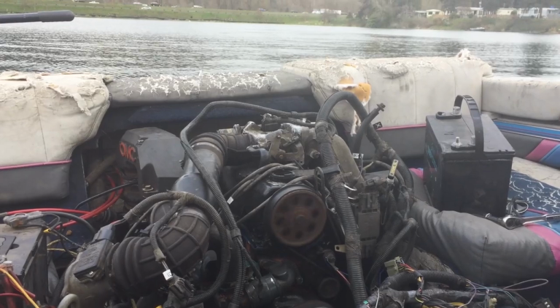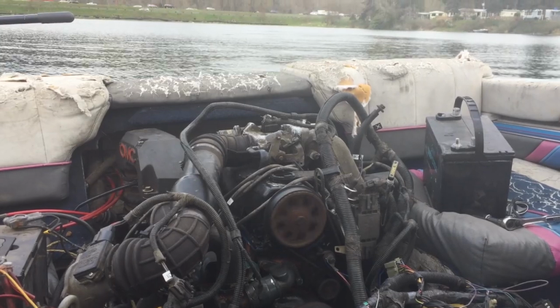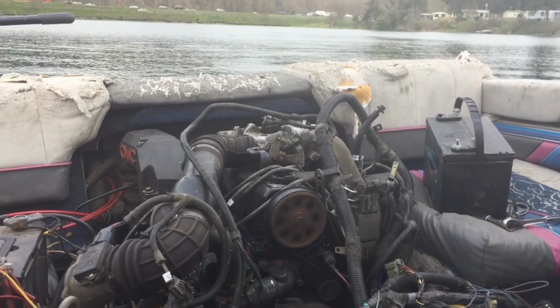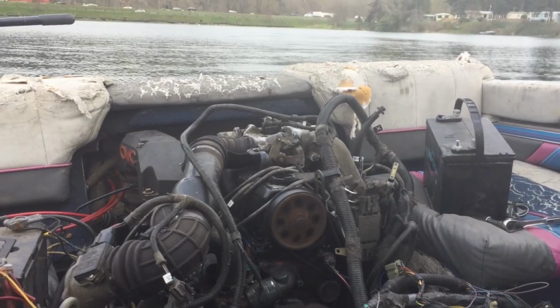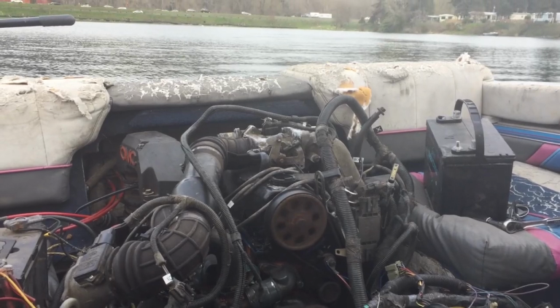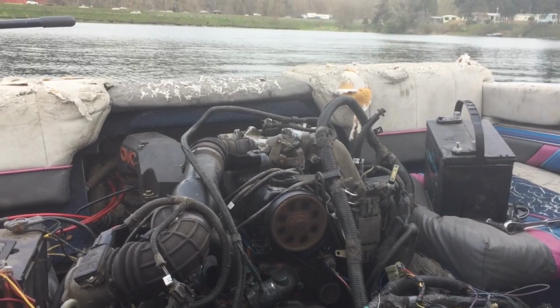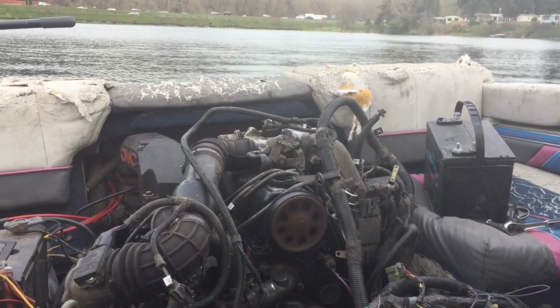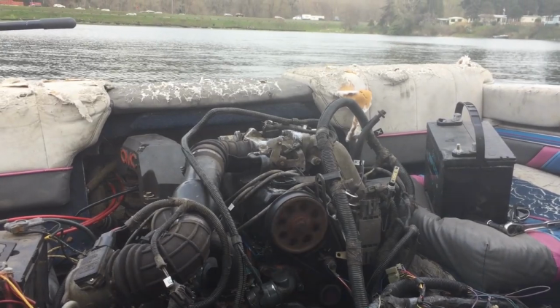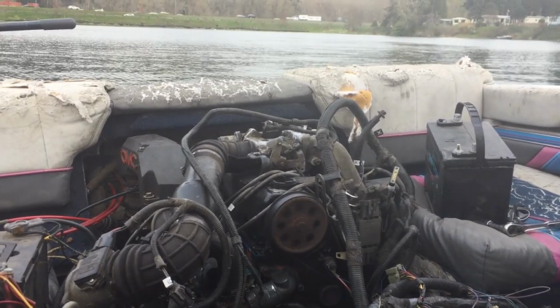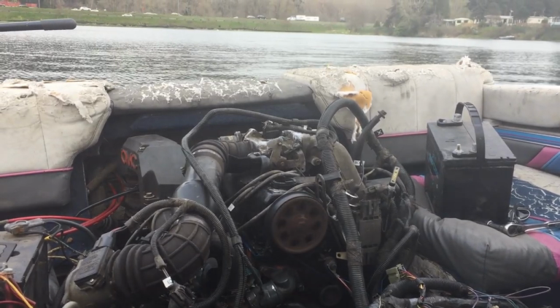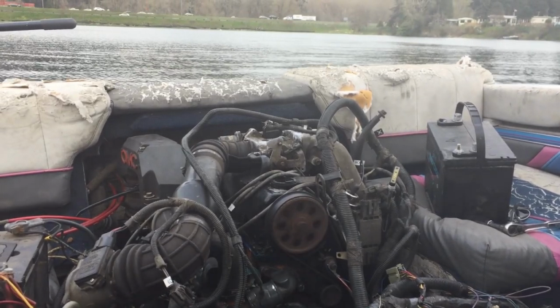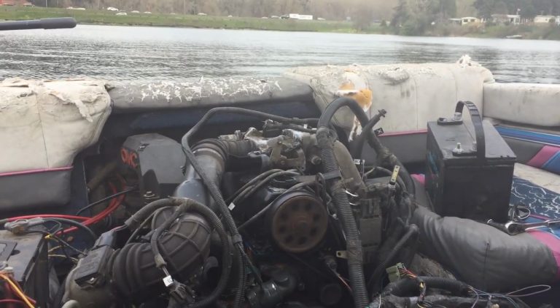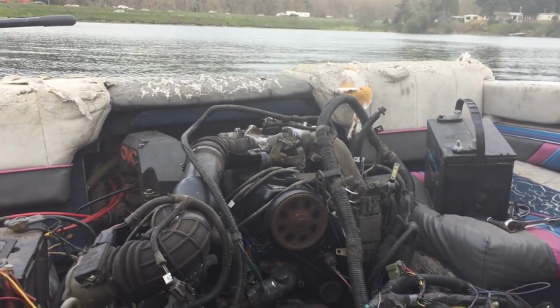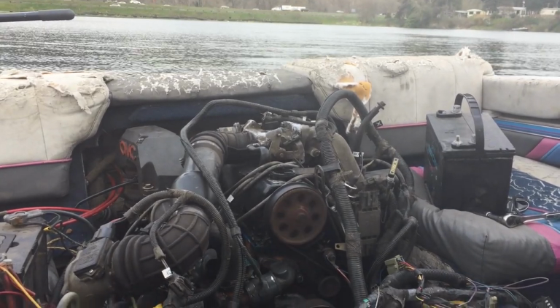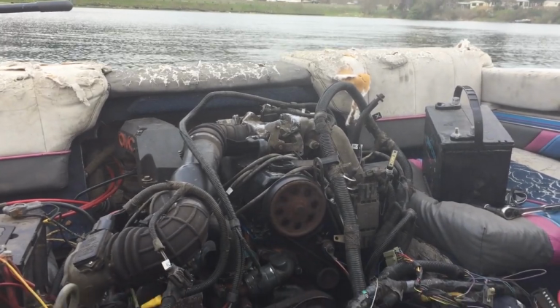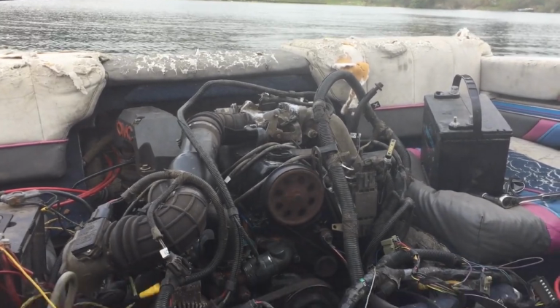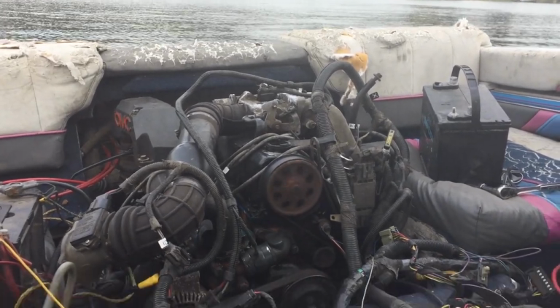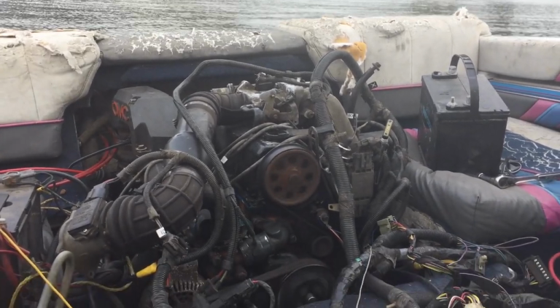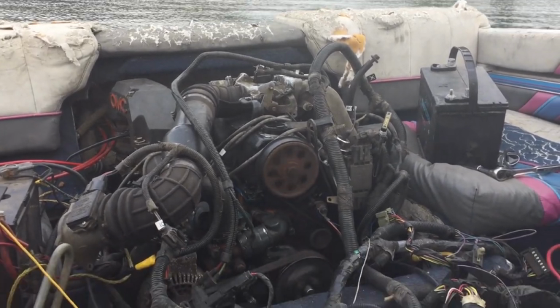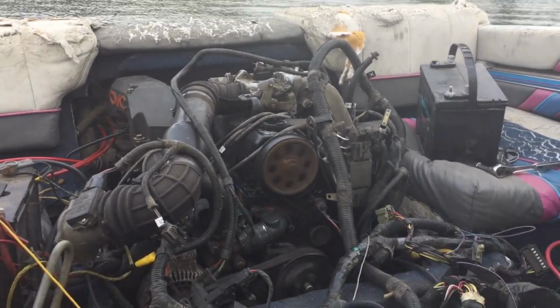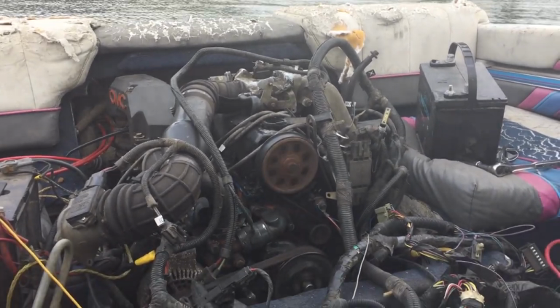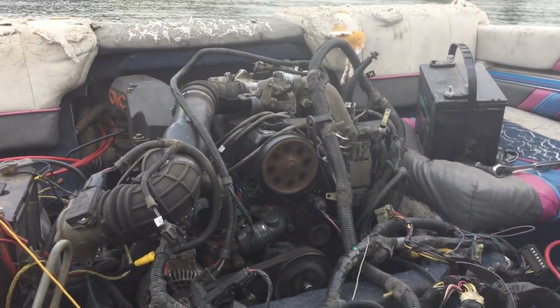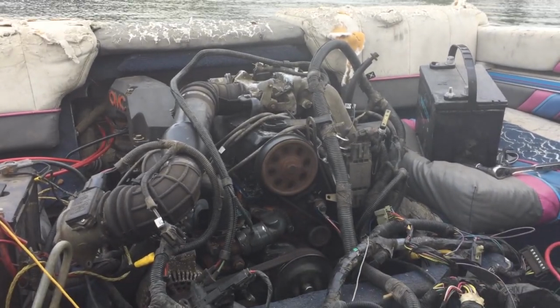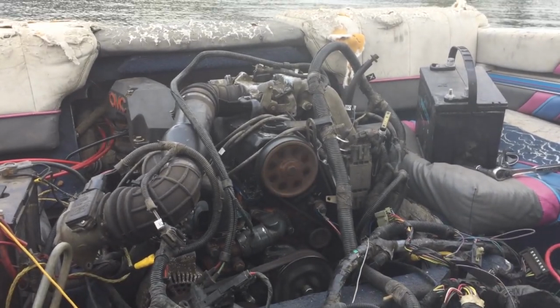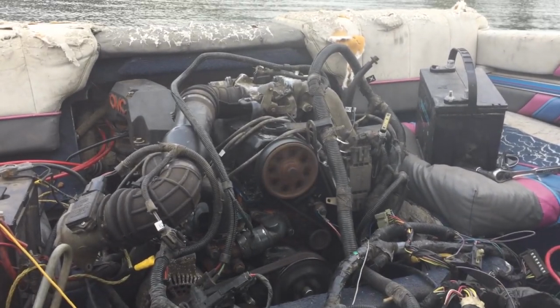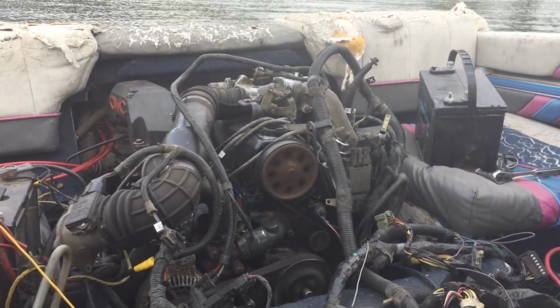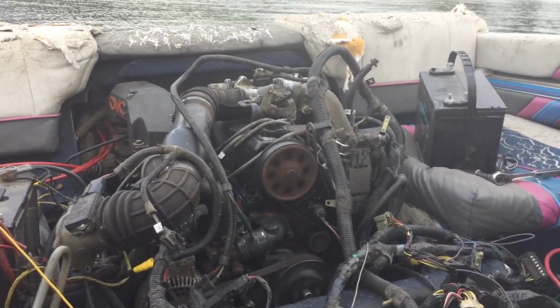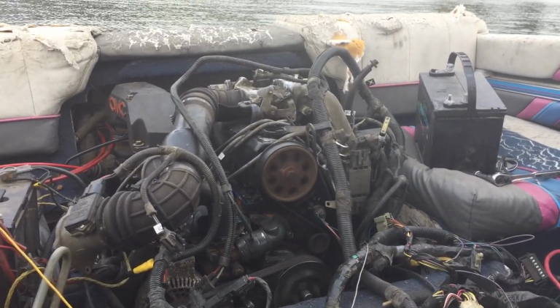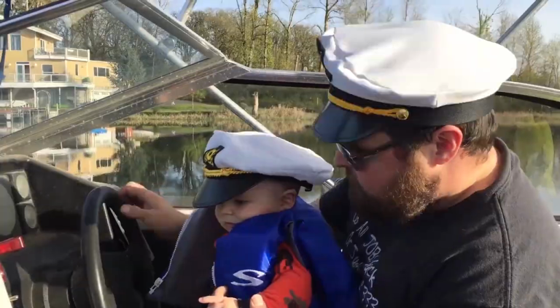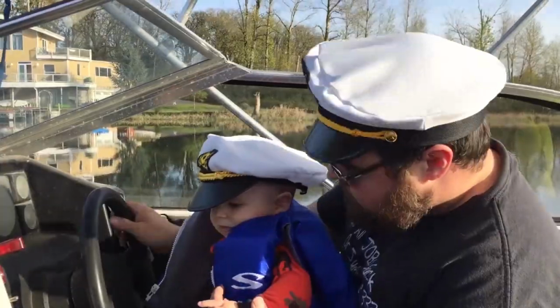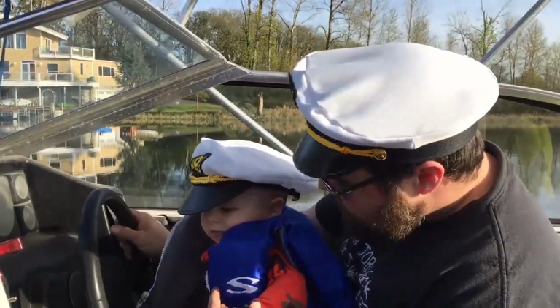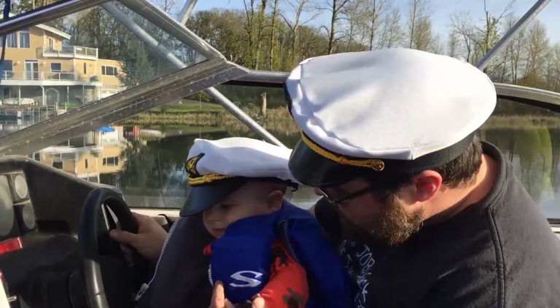After a few sea trial events I felt the boat was in good enough working order to see what the engine was good for.